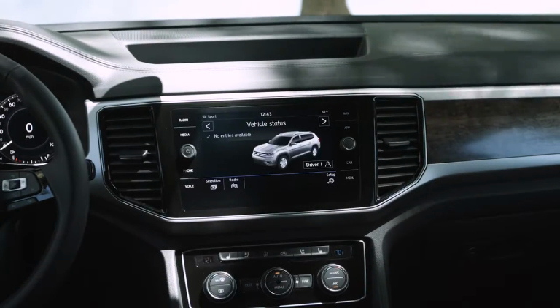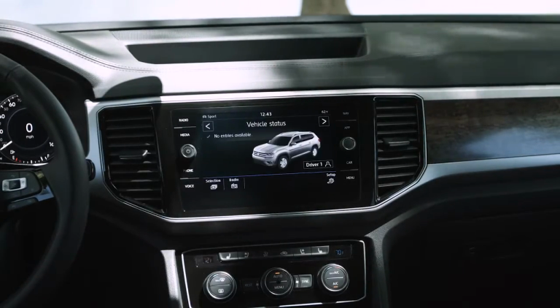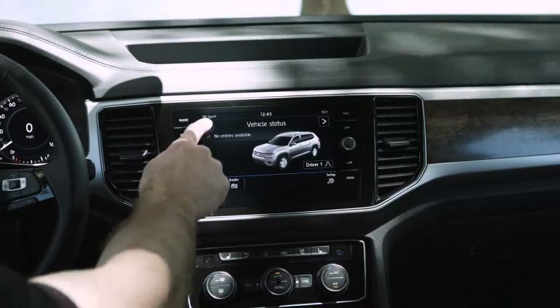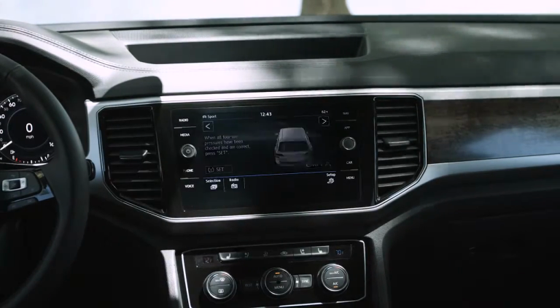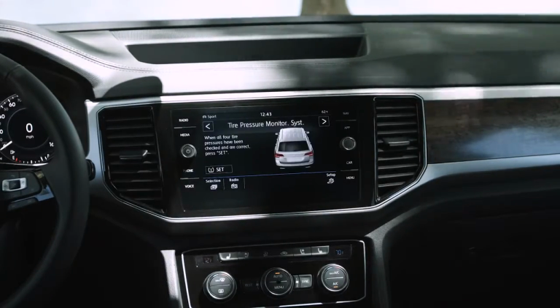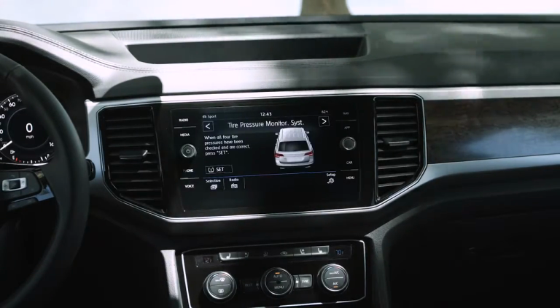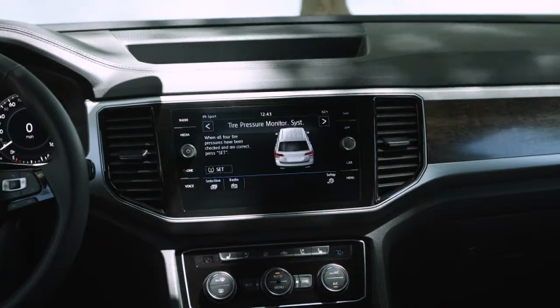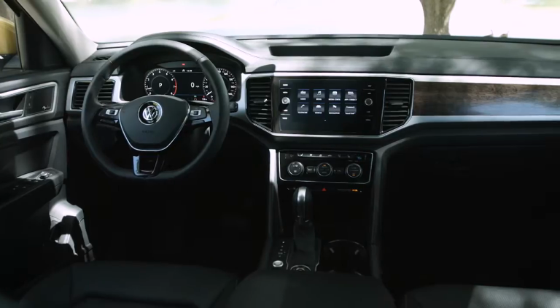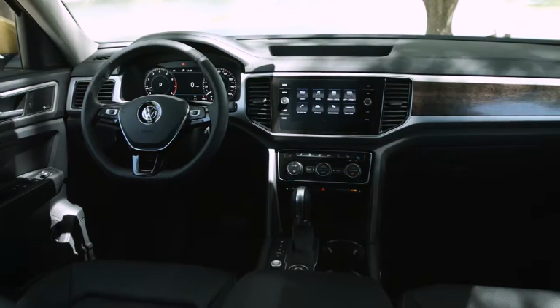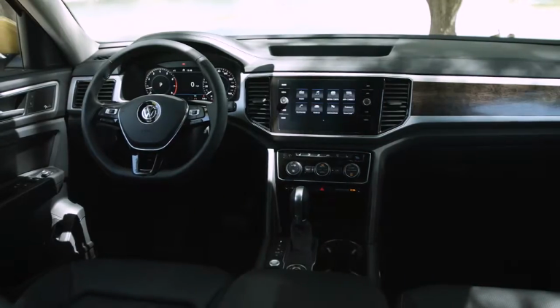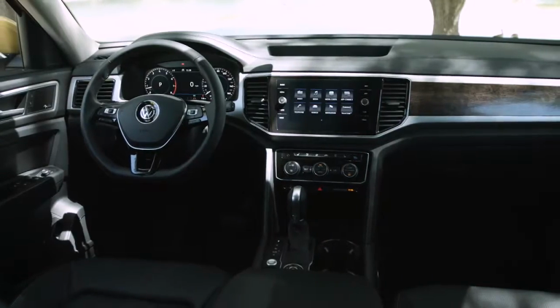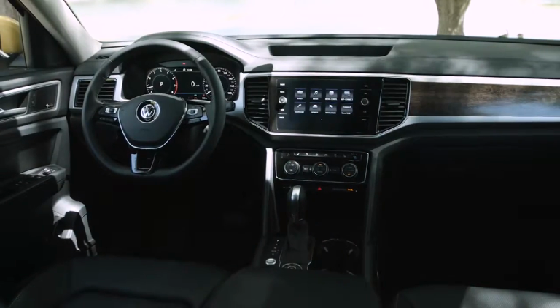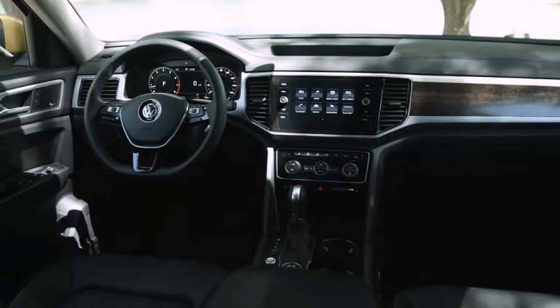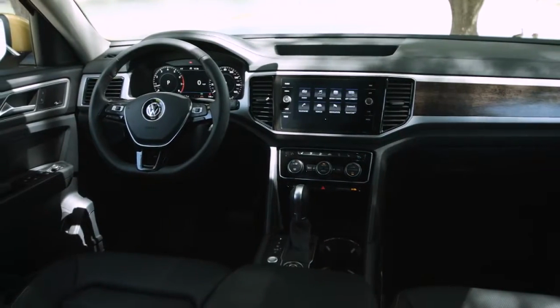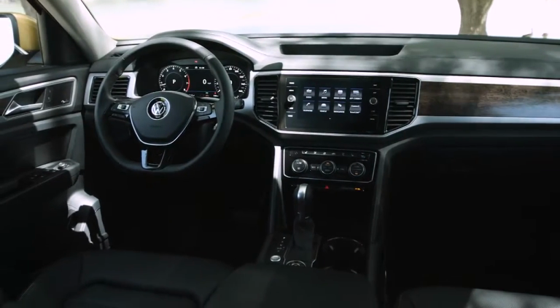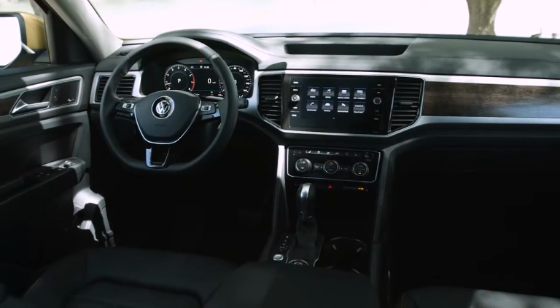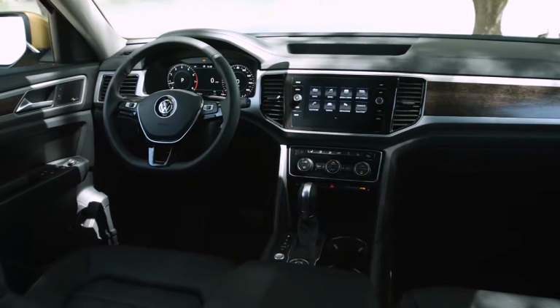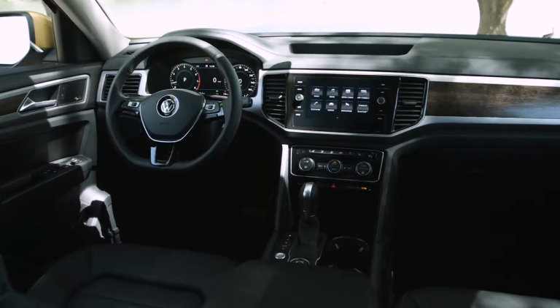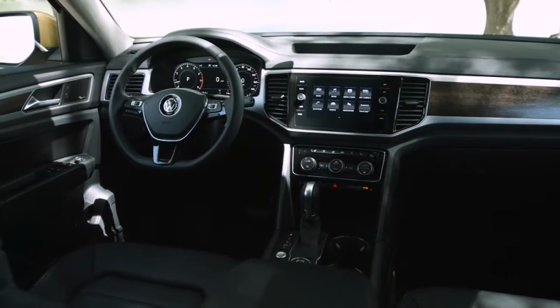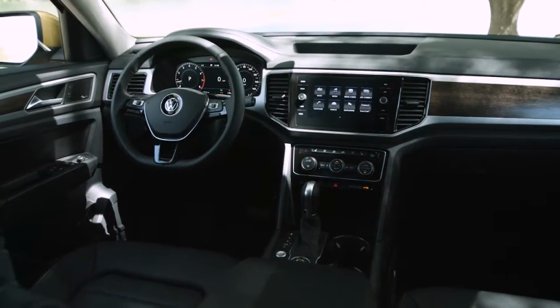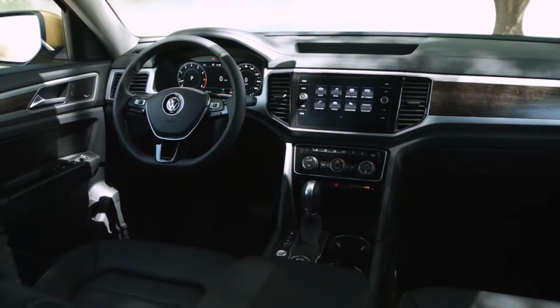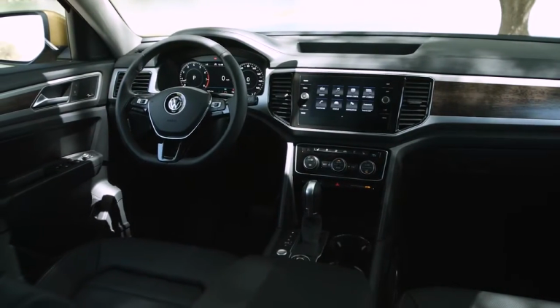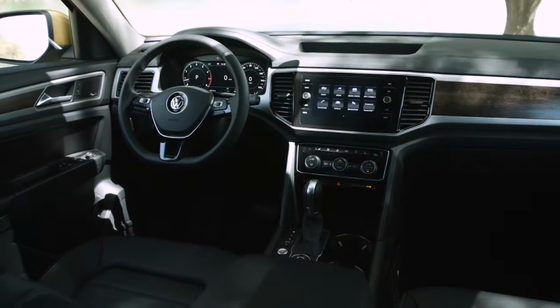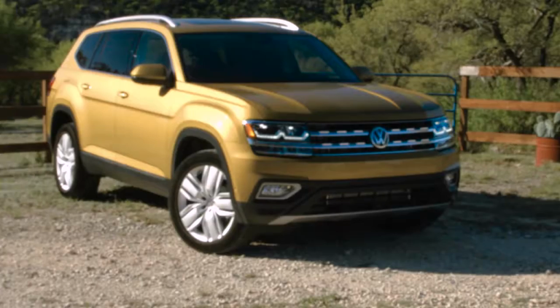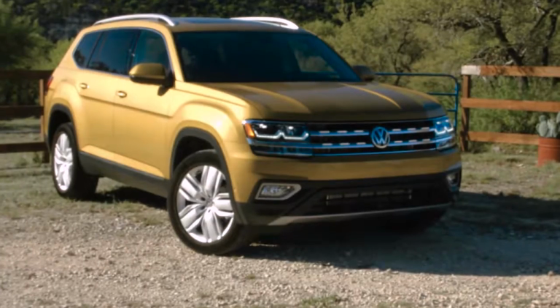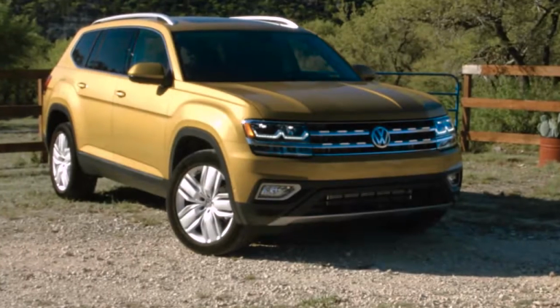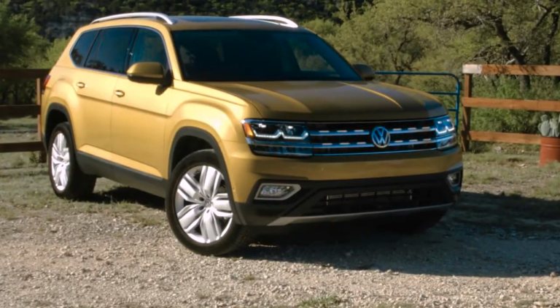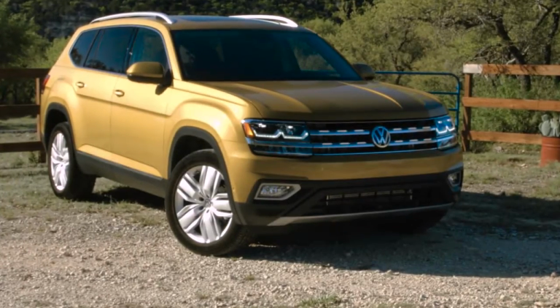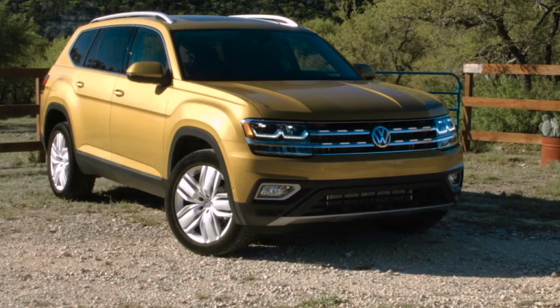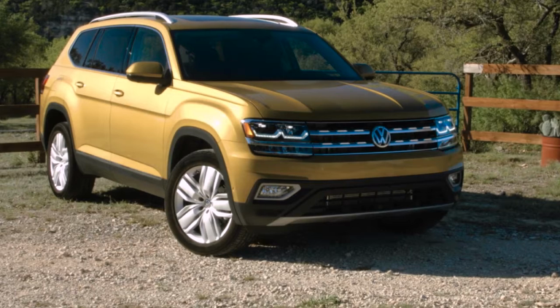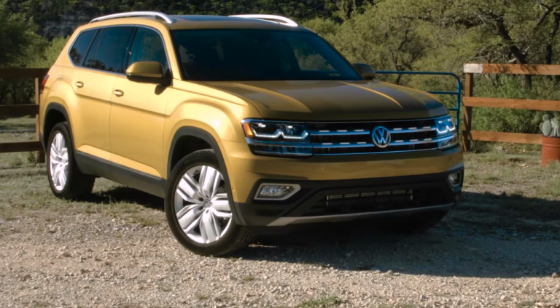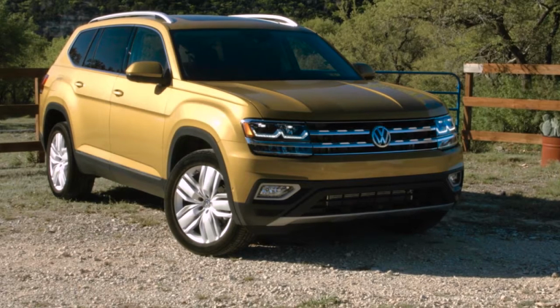The available display is a true breakthrough — instead of the traditional instrument cluster, information can be displayed digitally in high resolution. Visit us today for more information on the all-new Volkswagen Atlas.